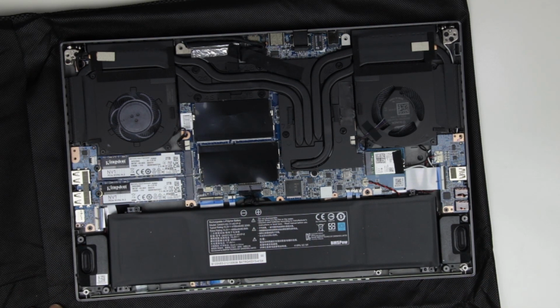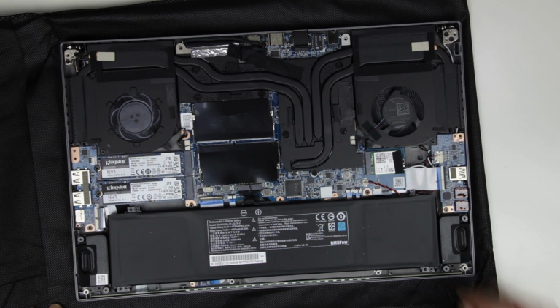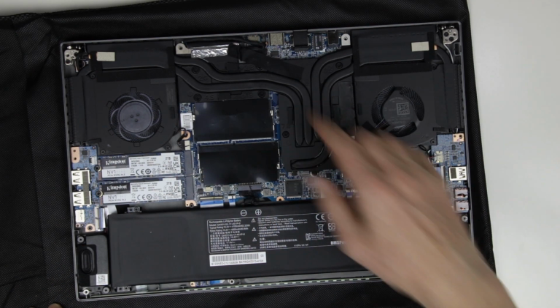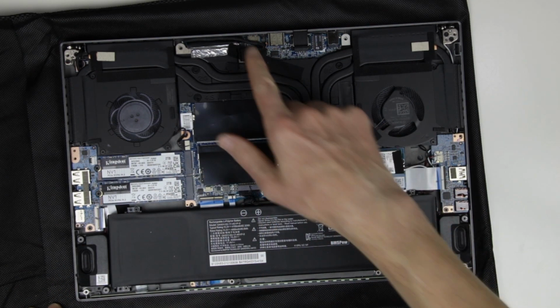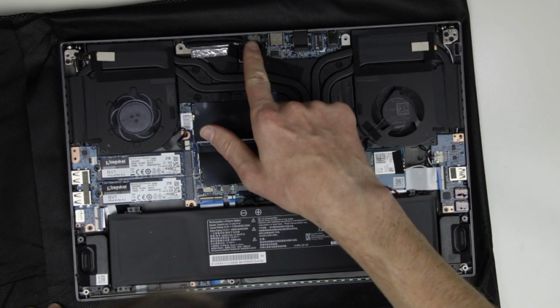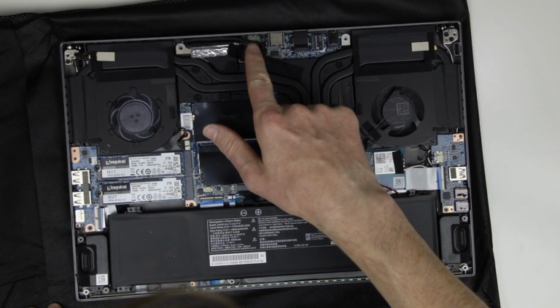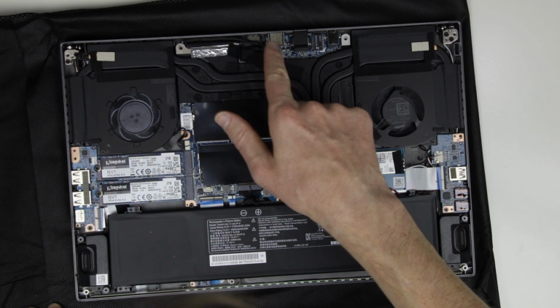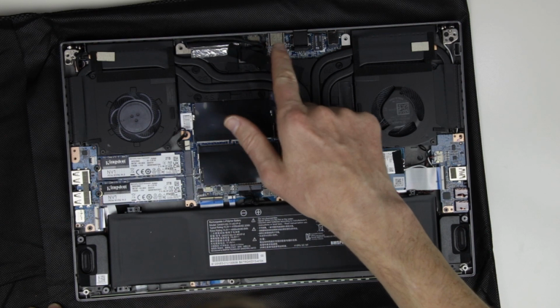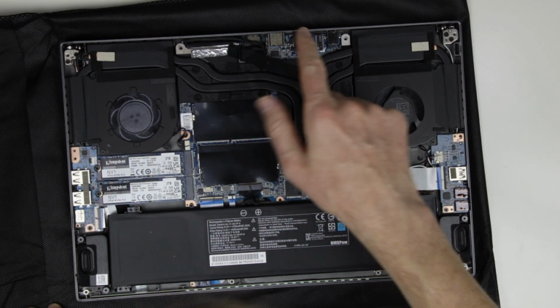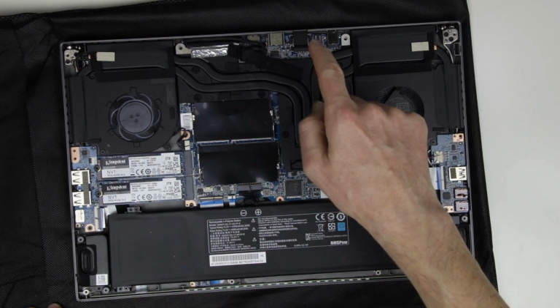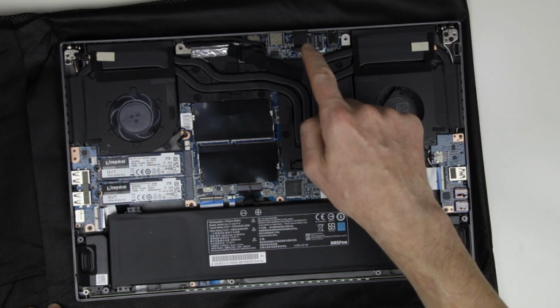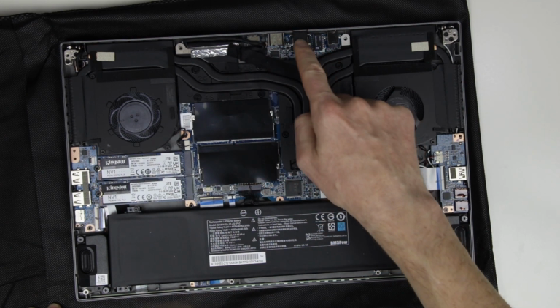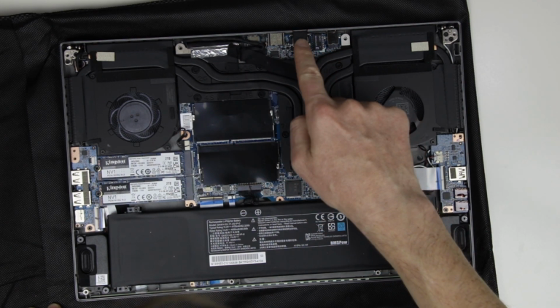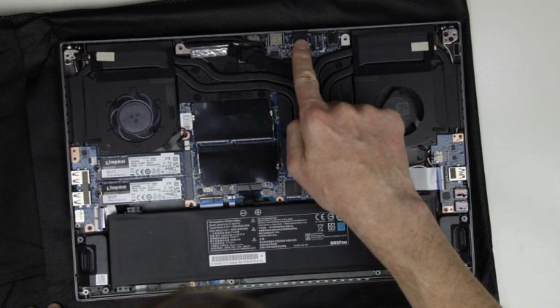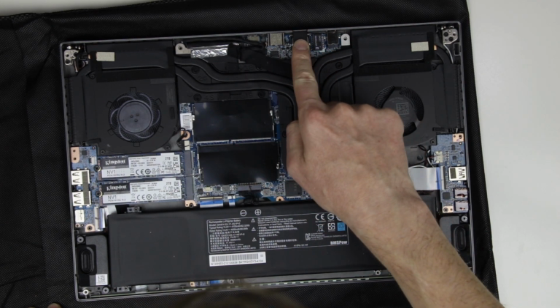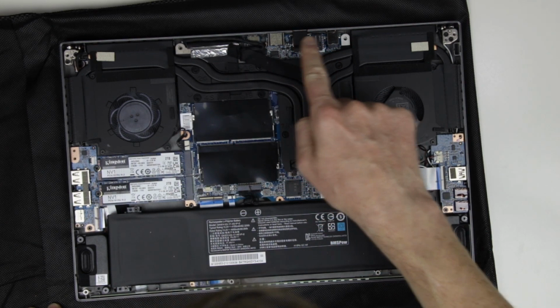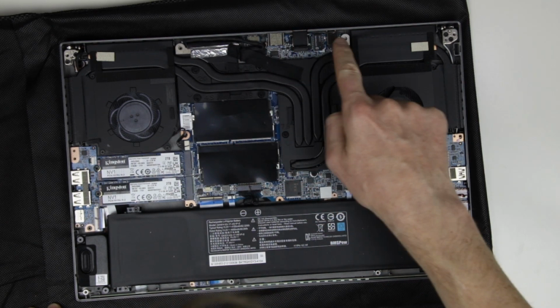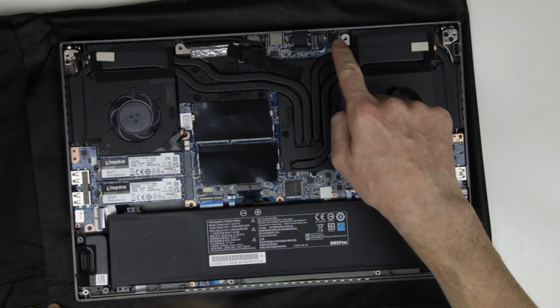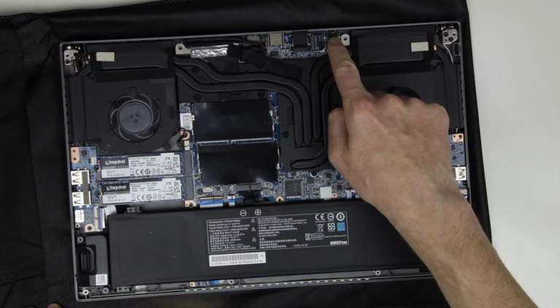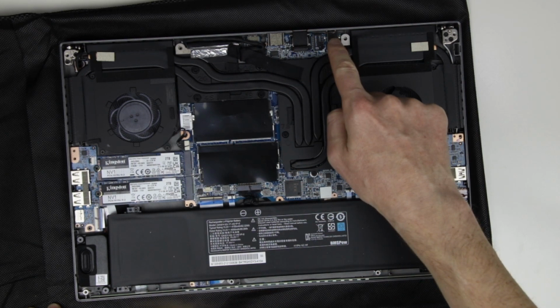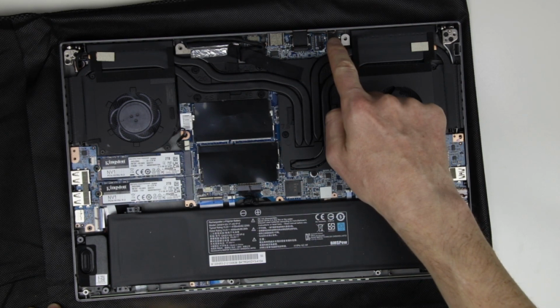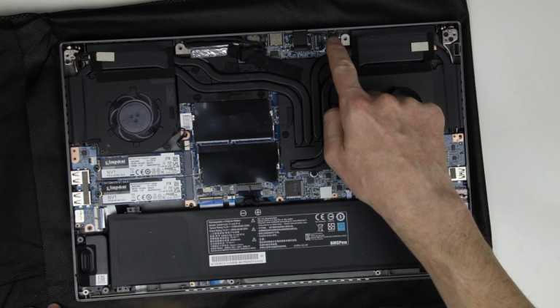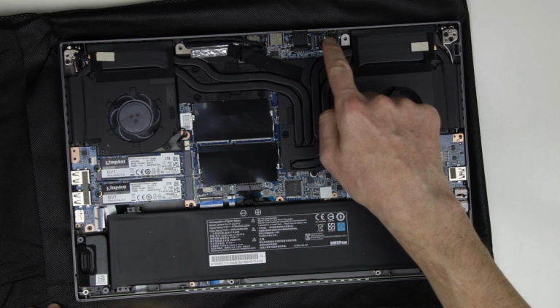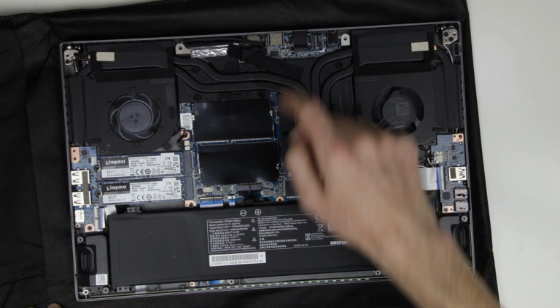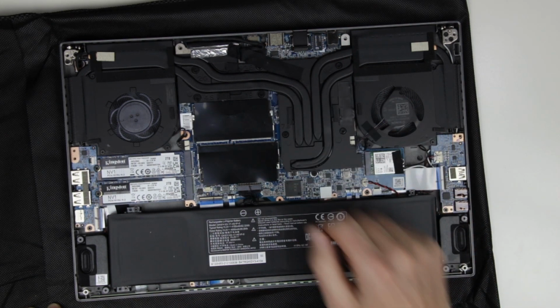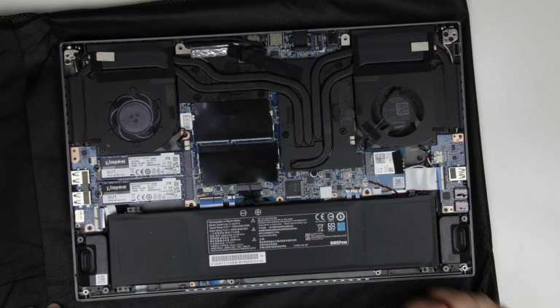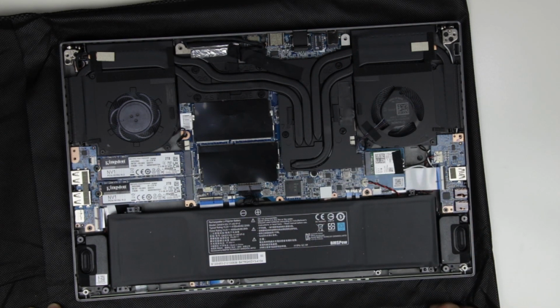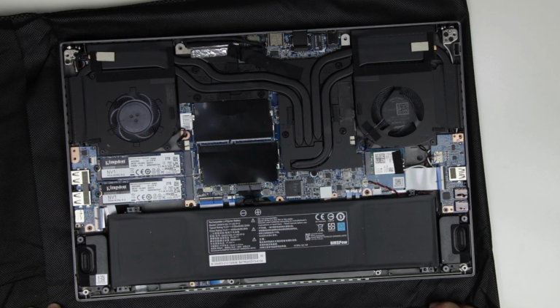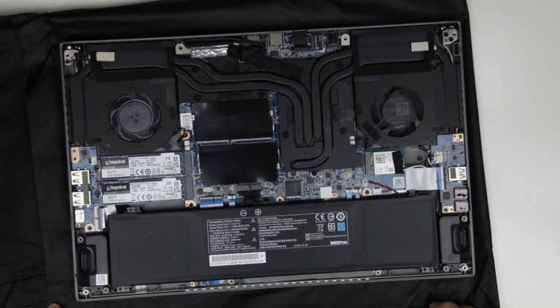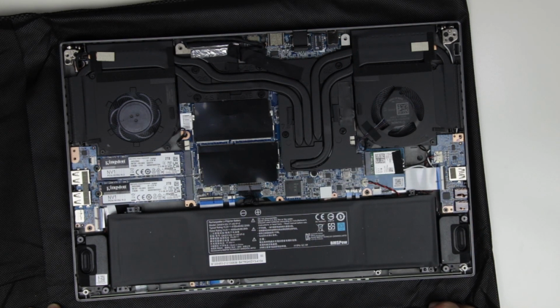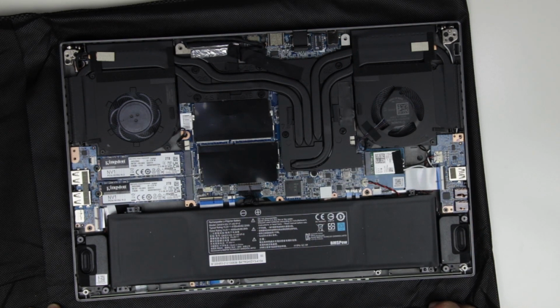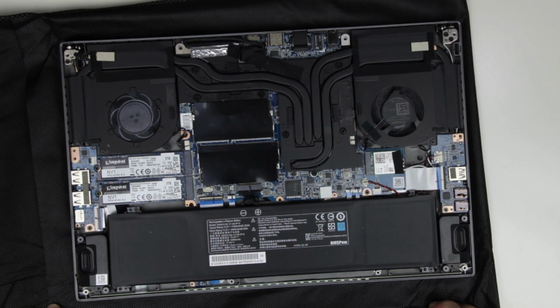Those are the connectors on the back of the laptop, which are the USB-C, HDMI, Ethernet, and a power connector.